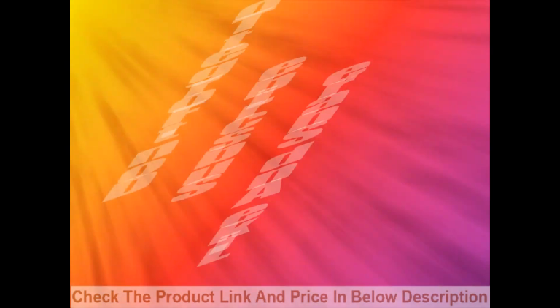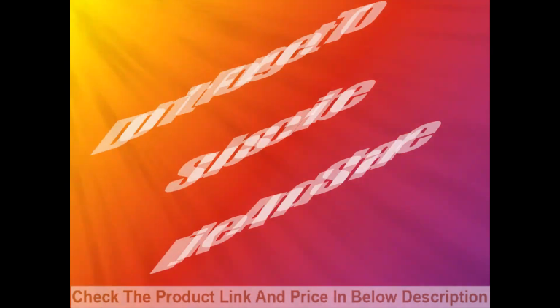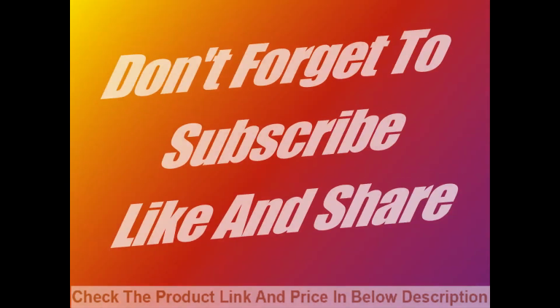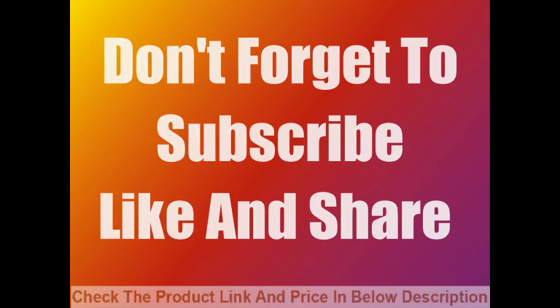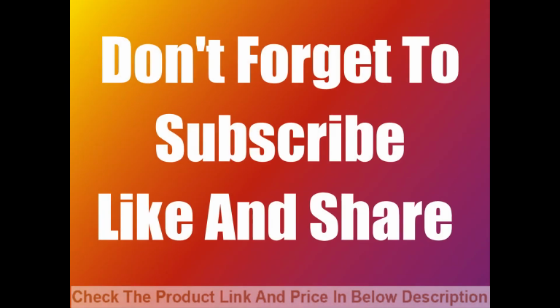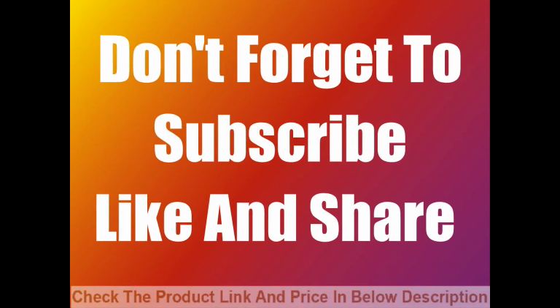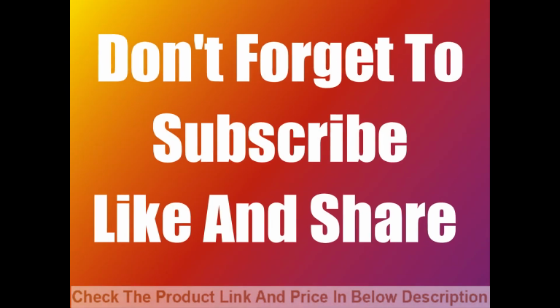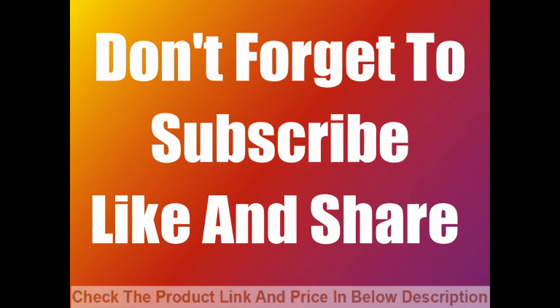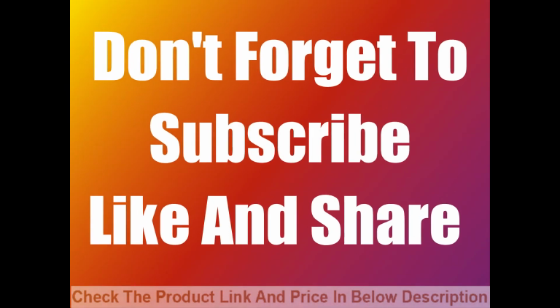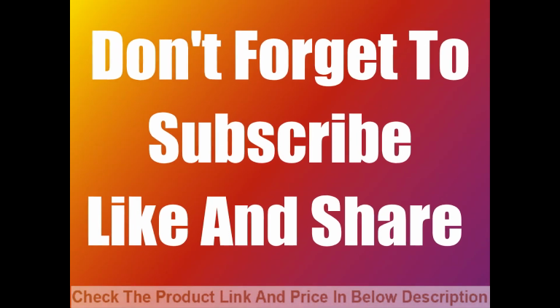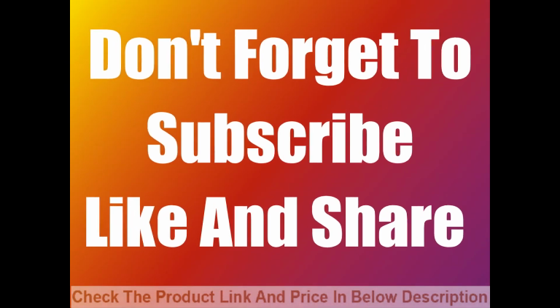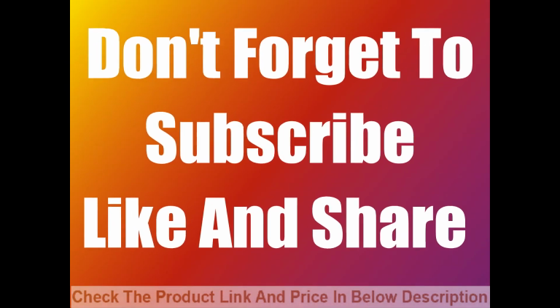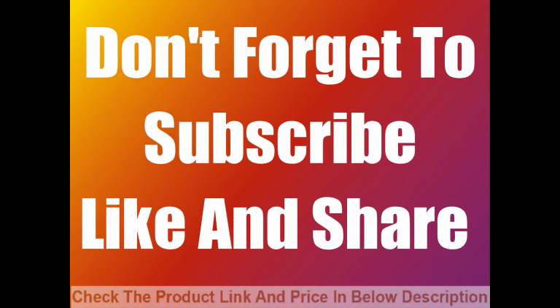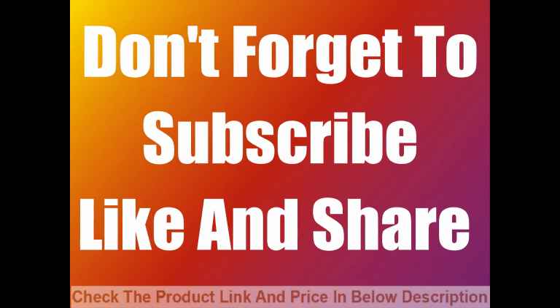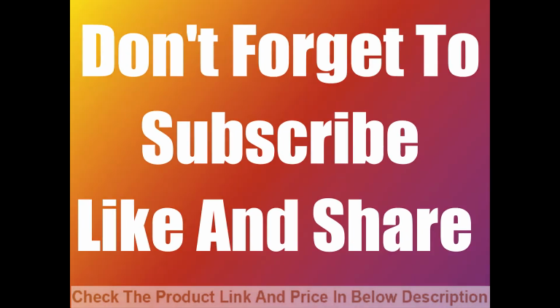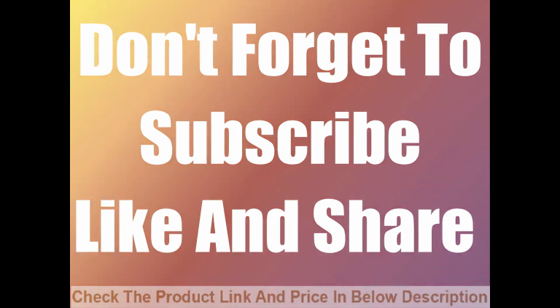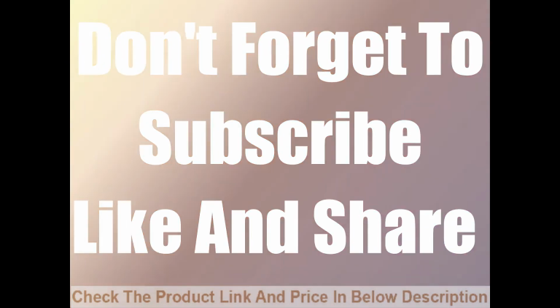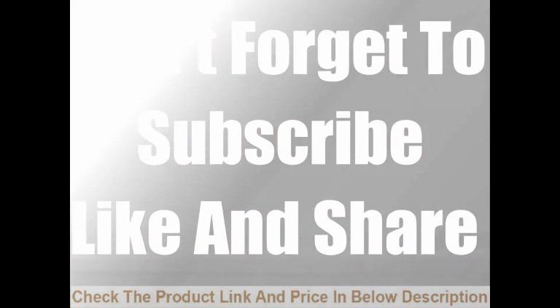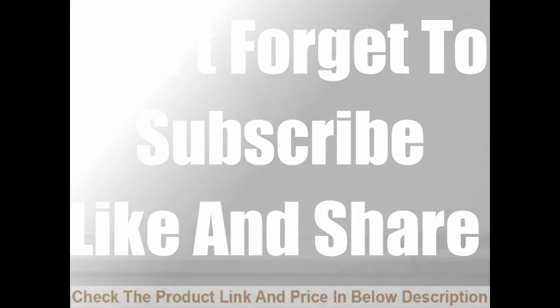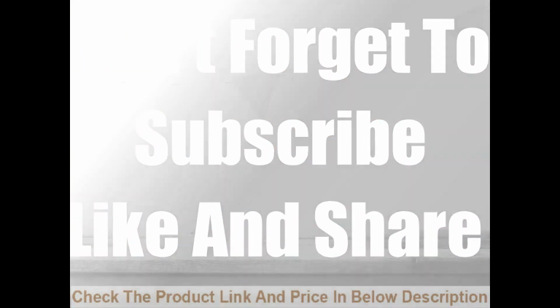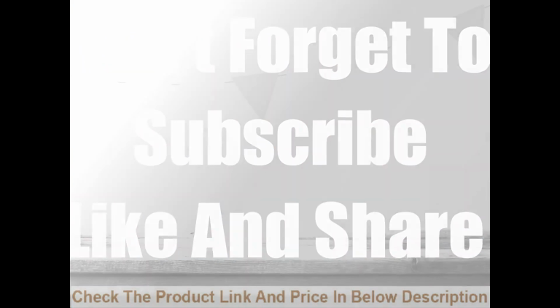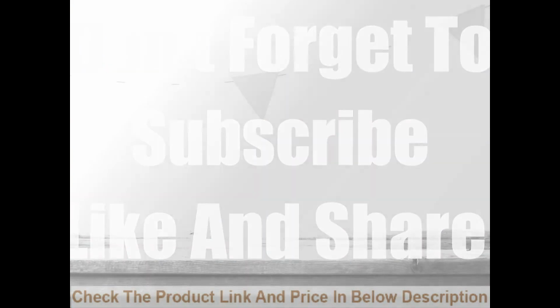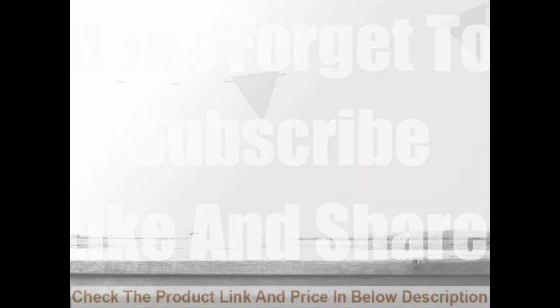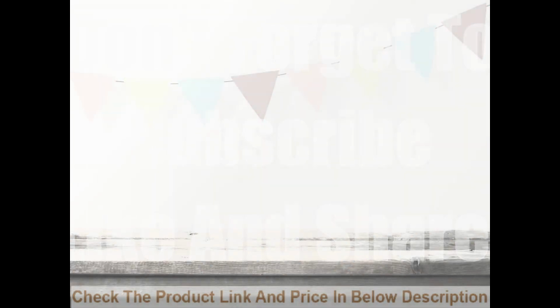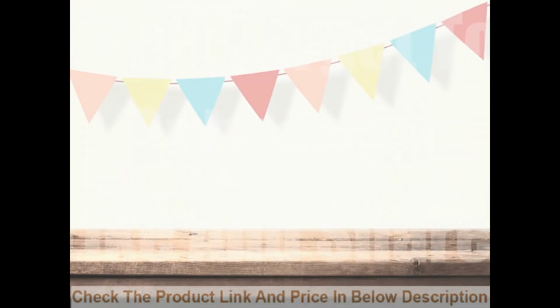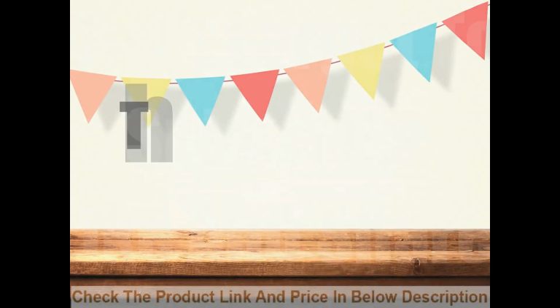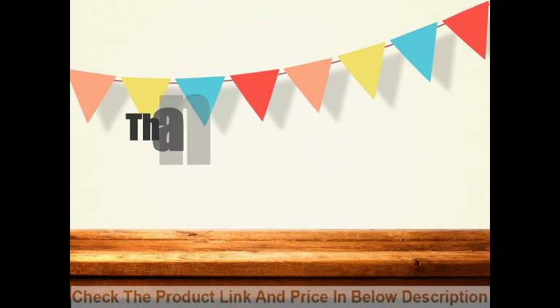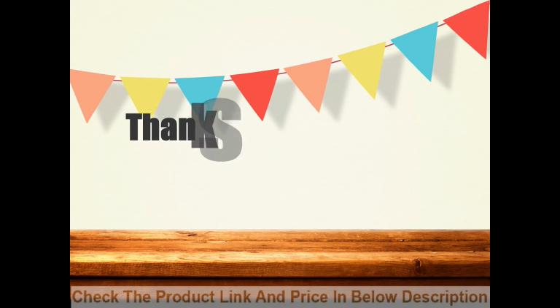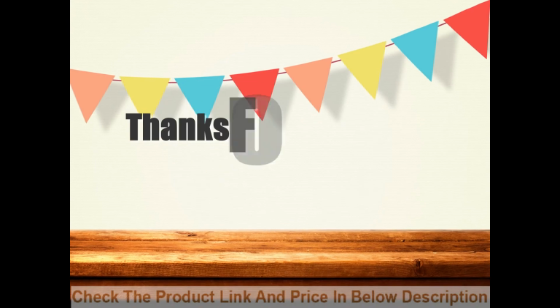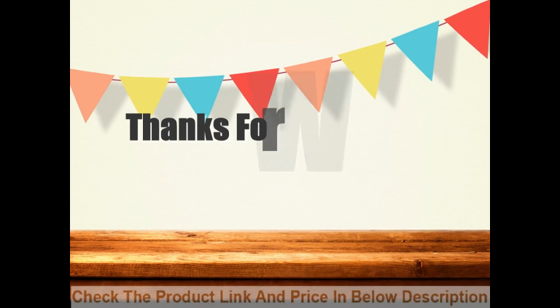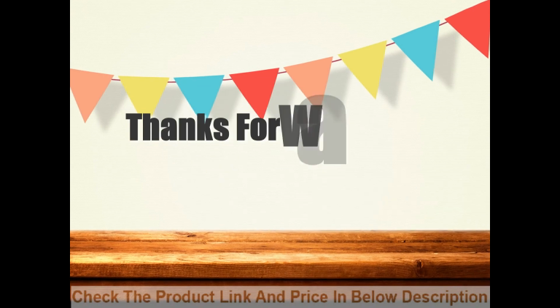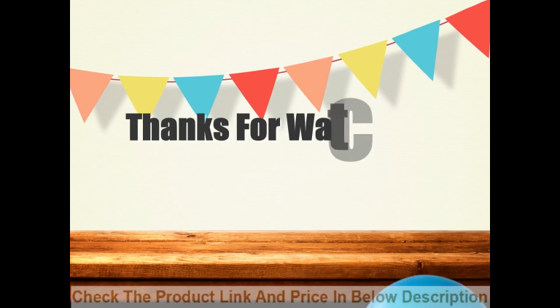Don't forget to subscribe, like, and share. Thanks for watching.